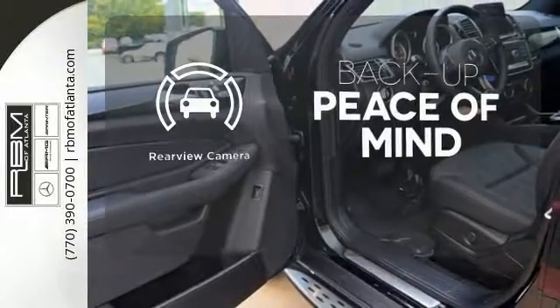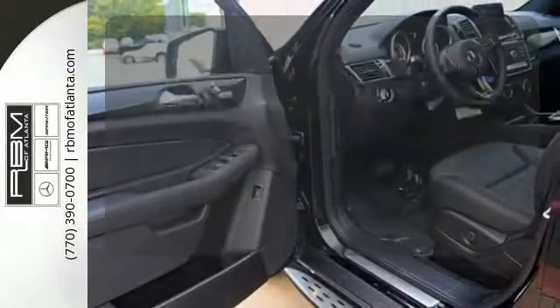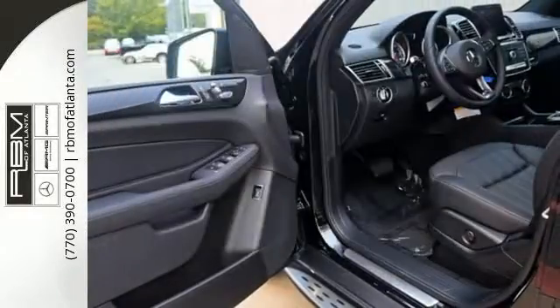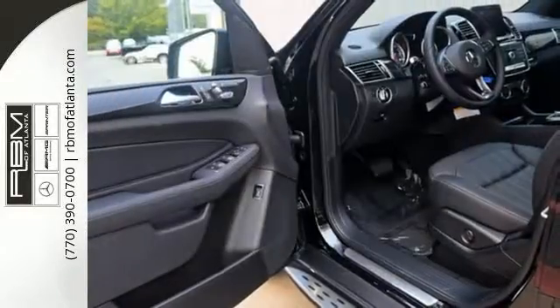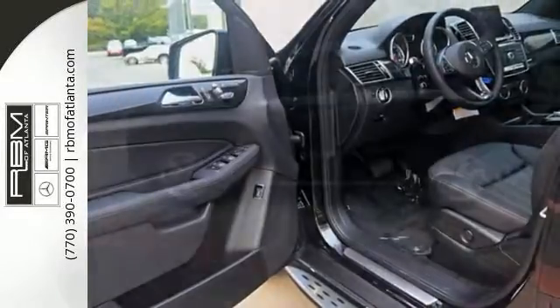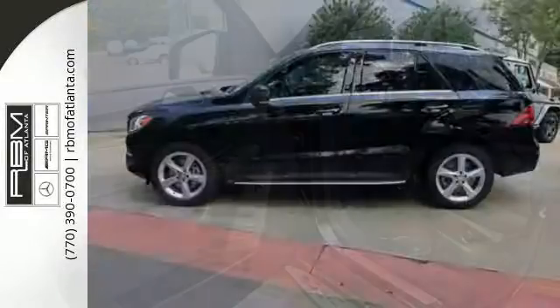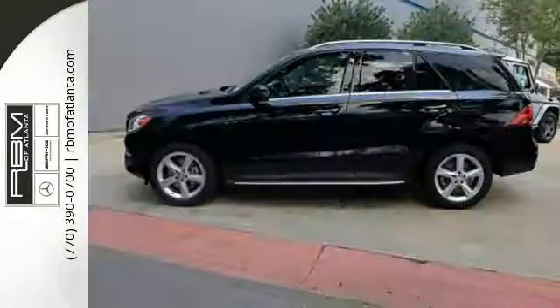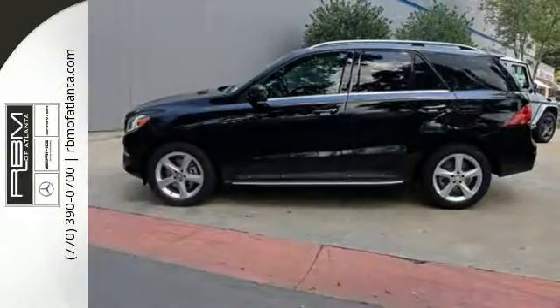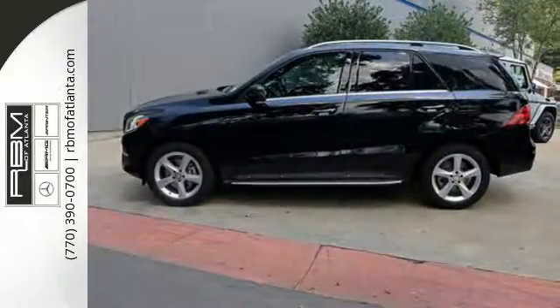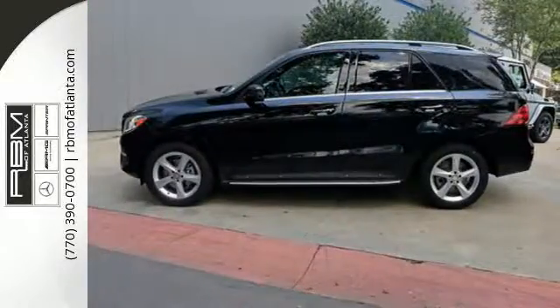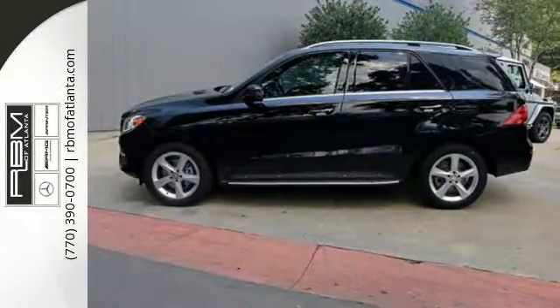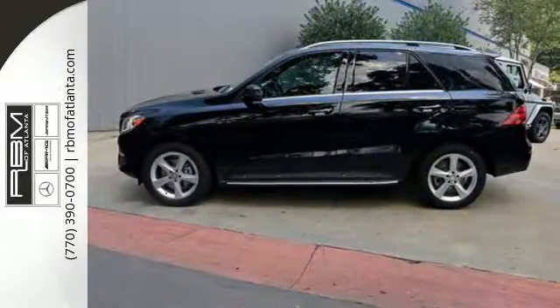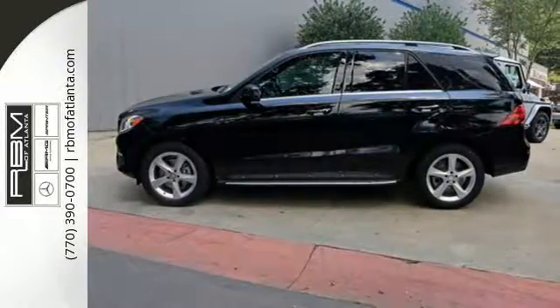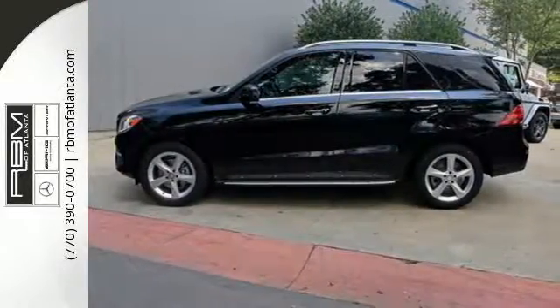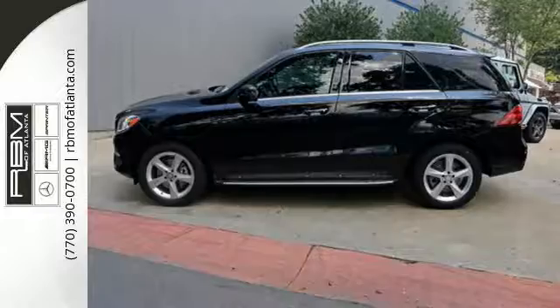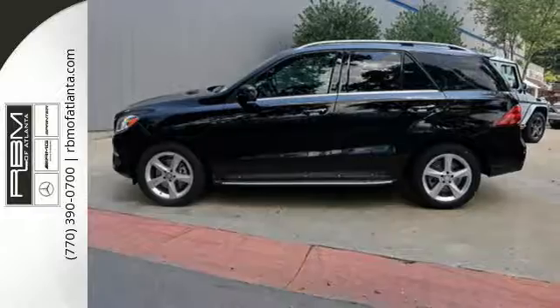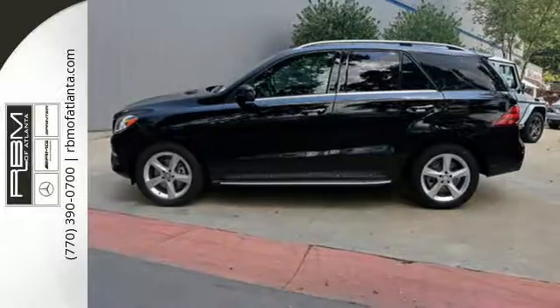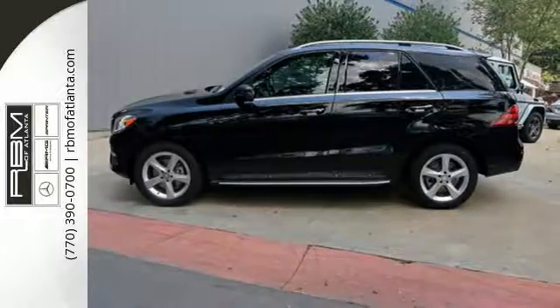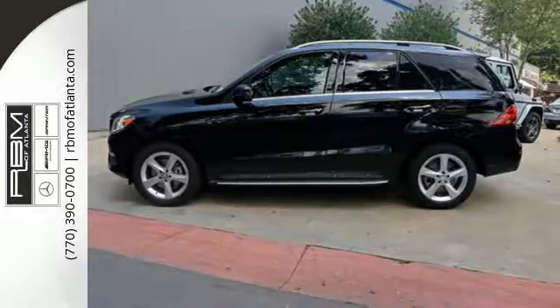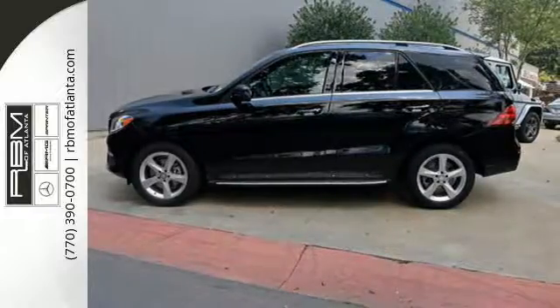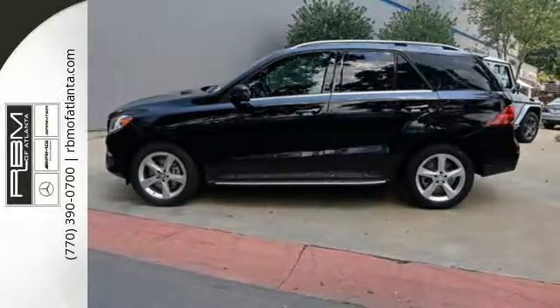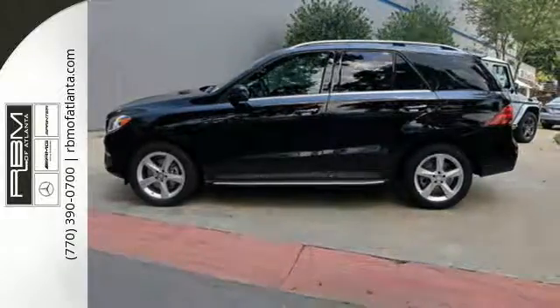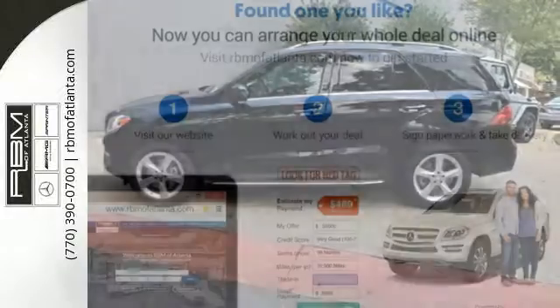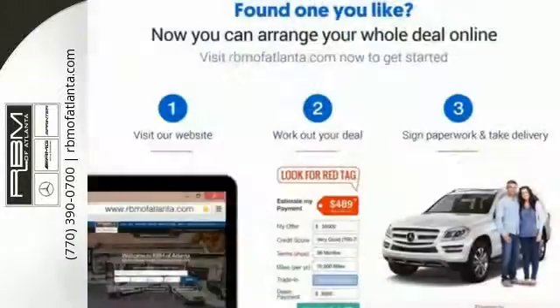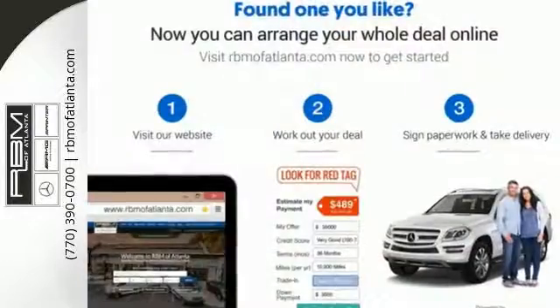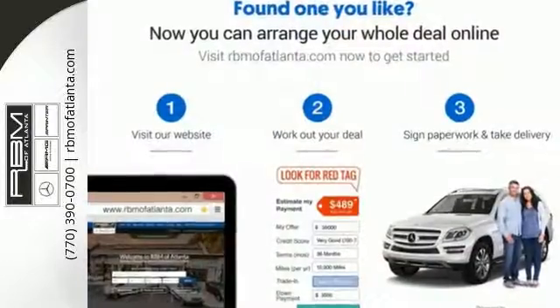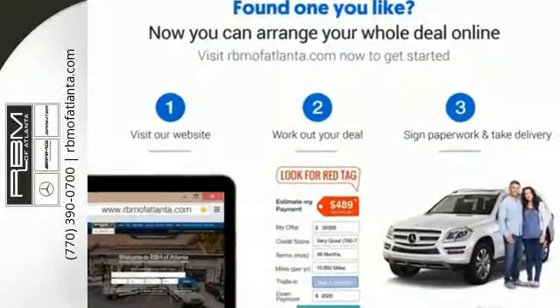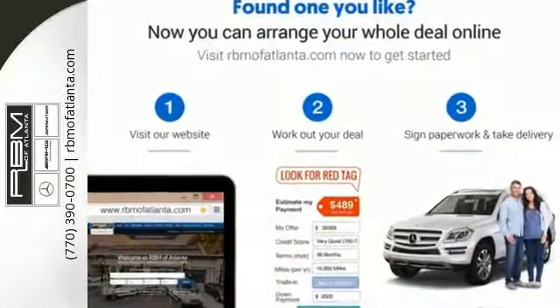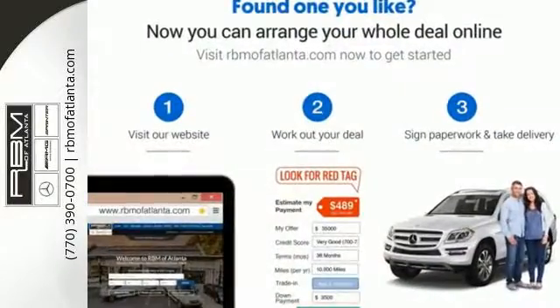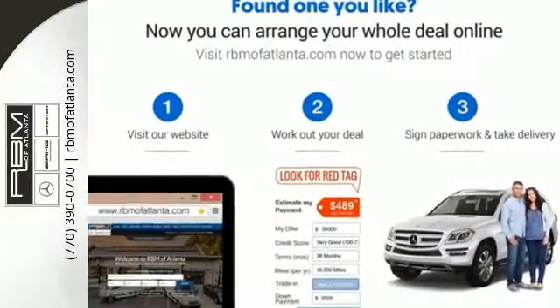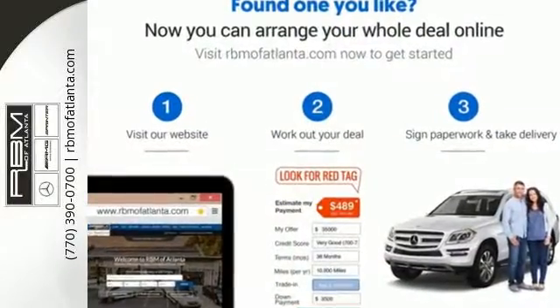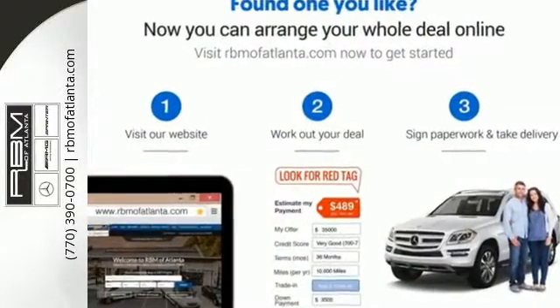A new era for luxury, performance, and safety. Test drive this GLE Class today.